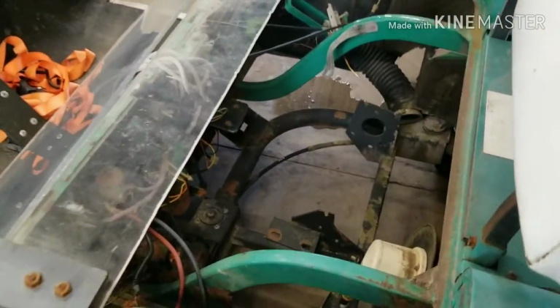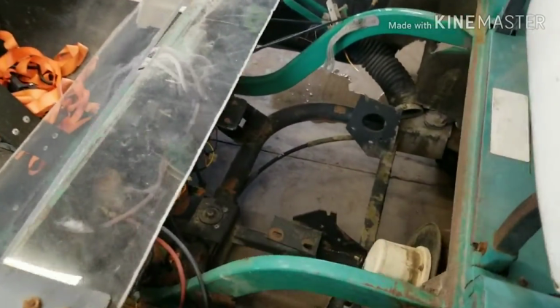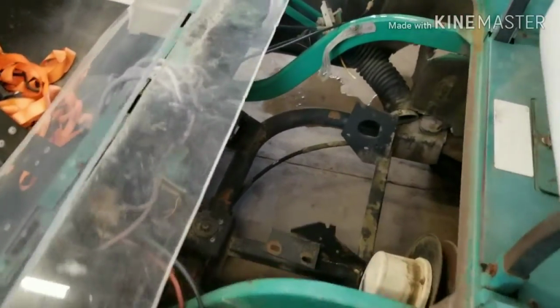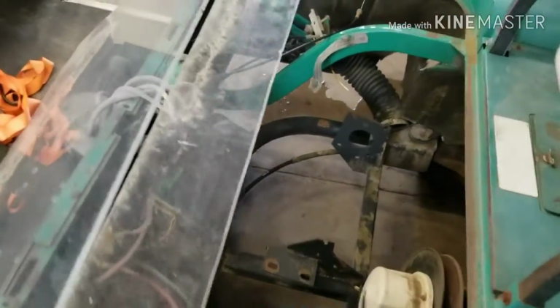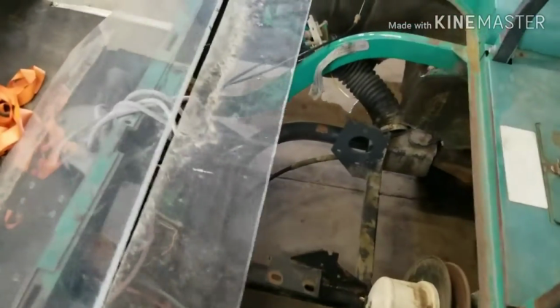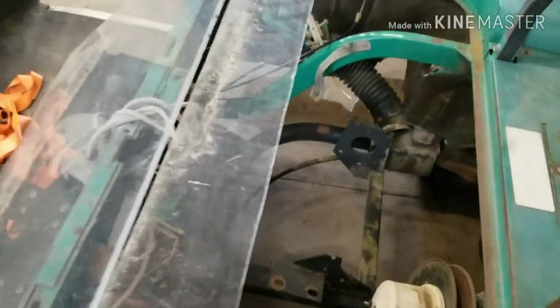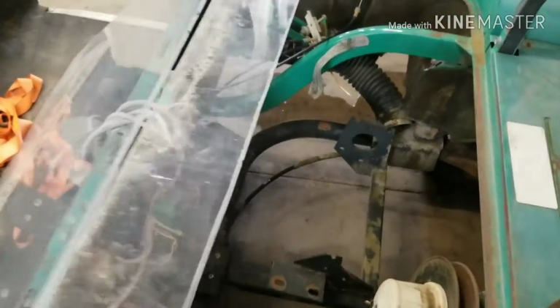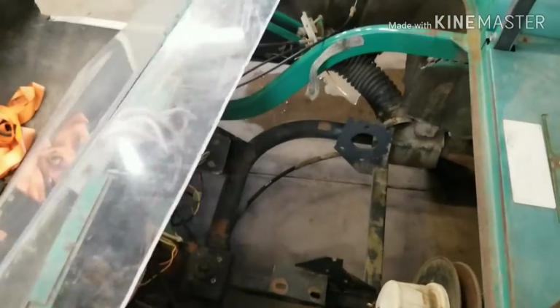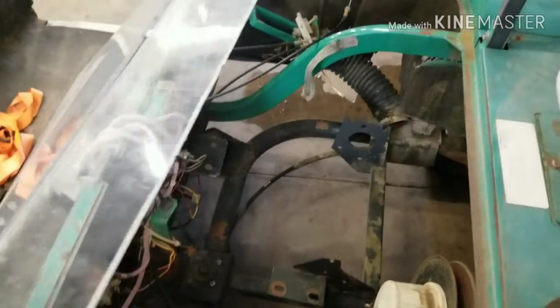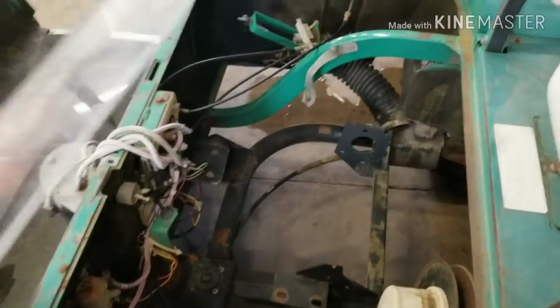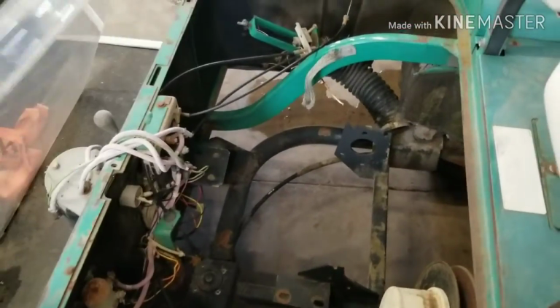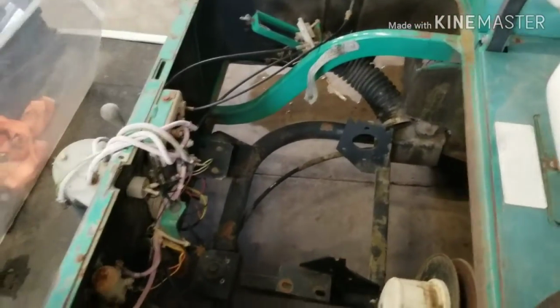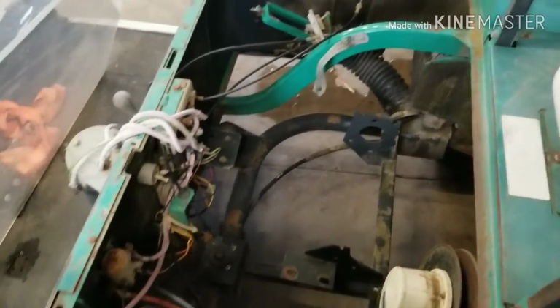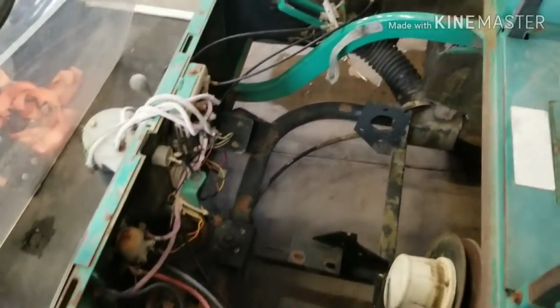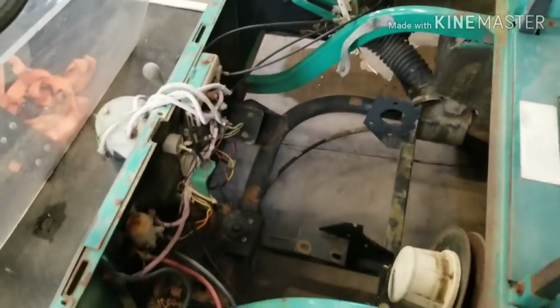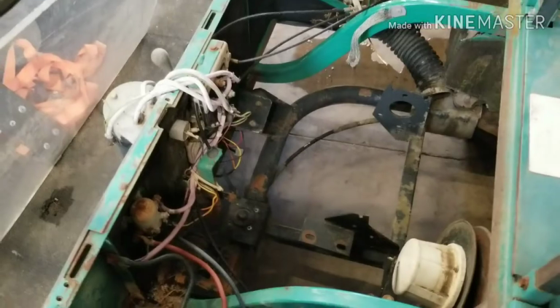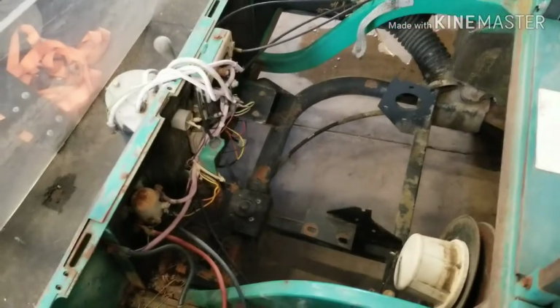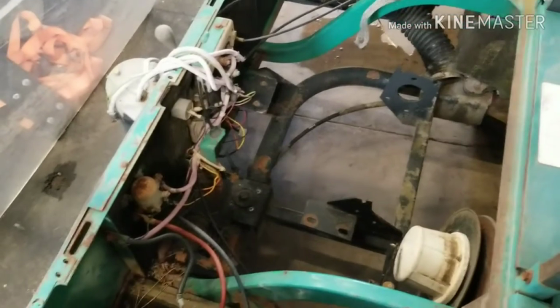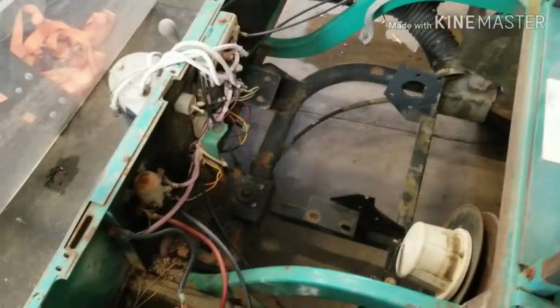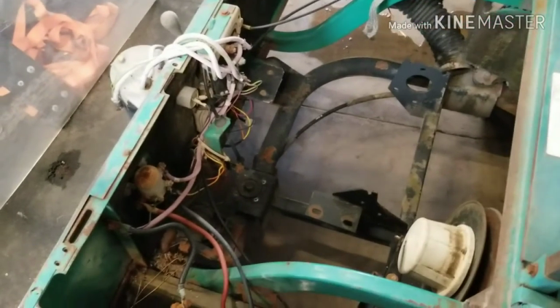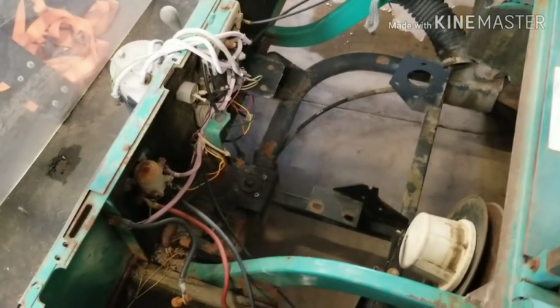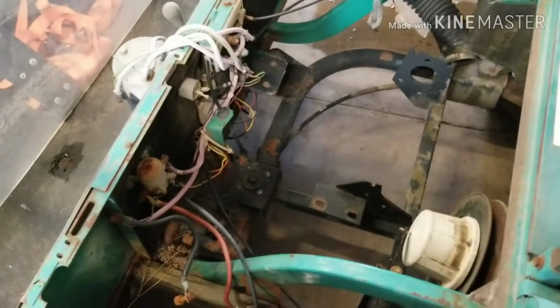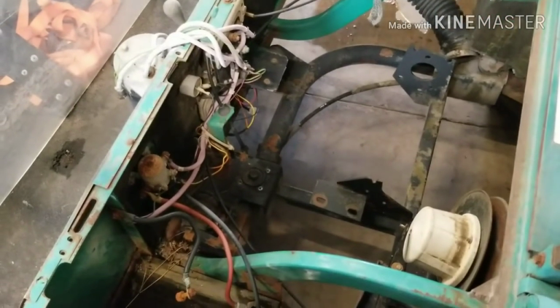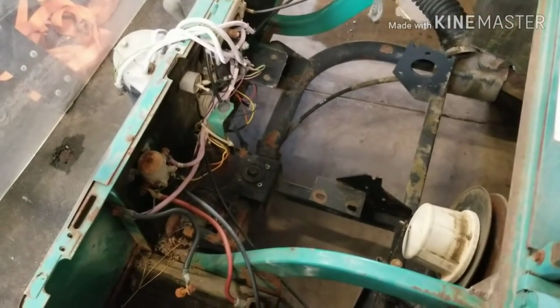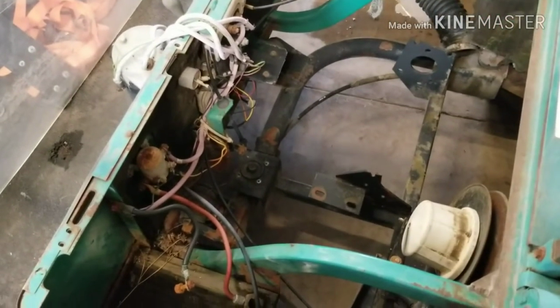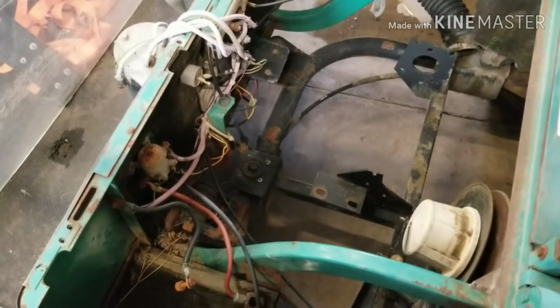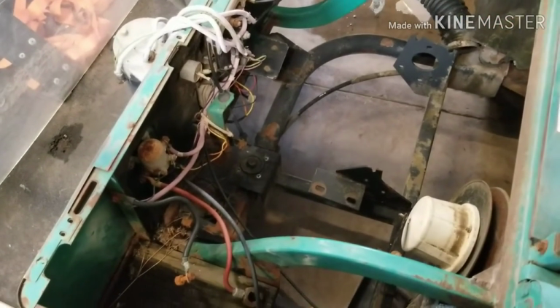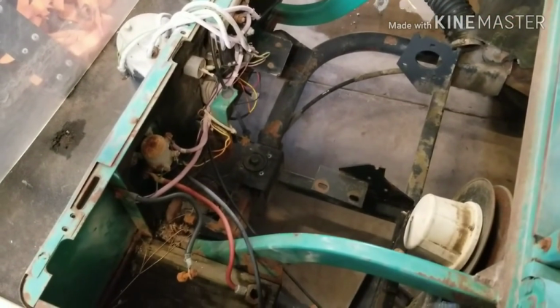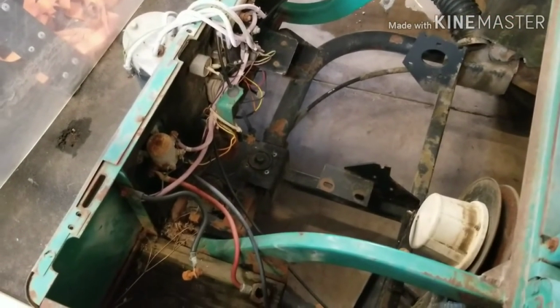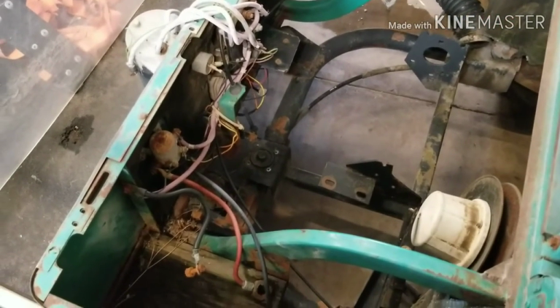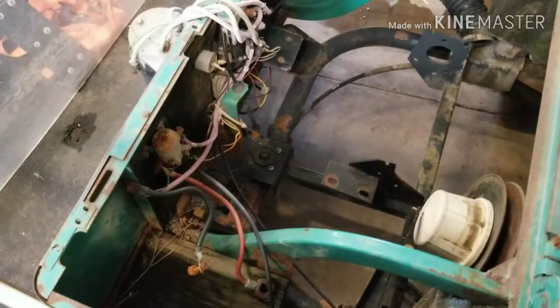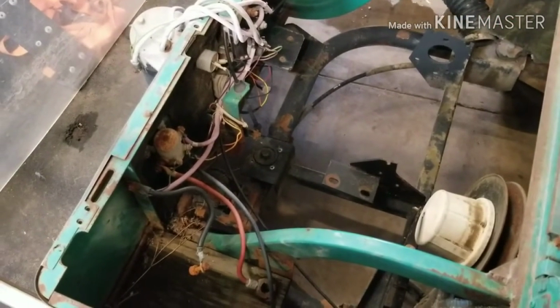Got part of a windshield — probably throw that away, I don't know. Wiring is kind of a mess.